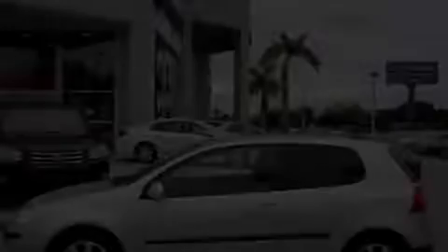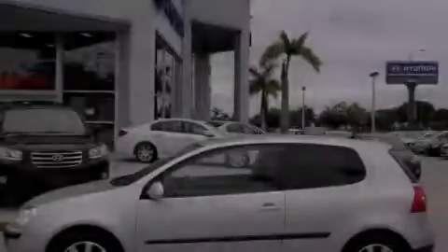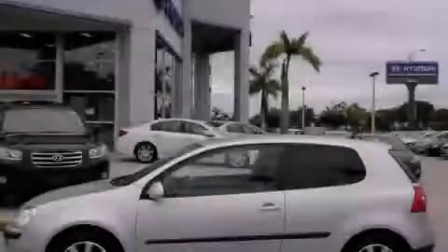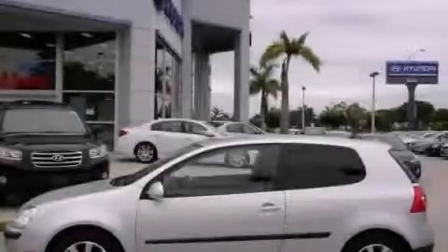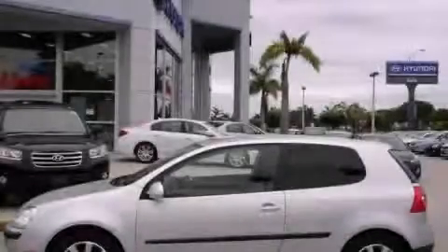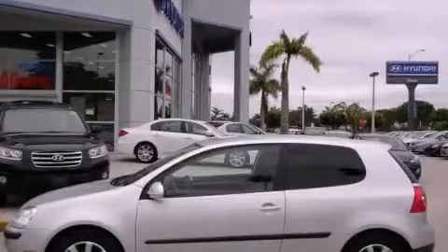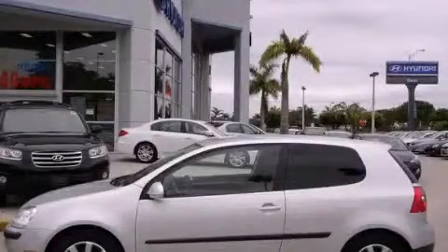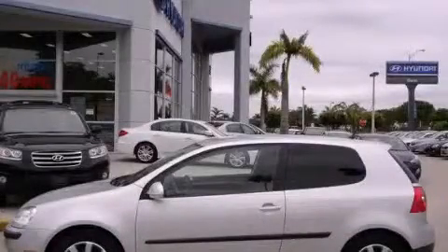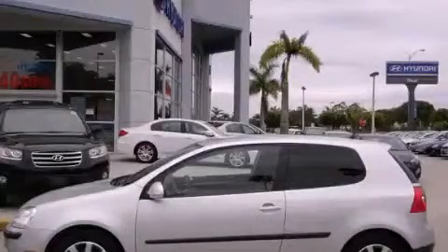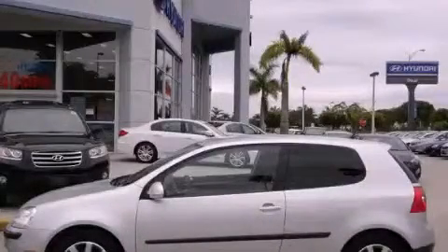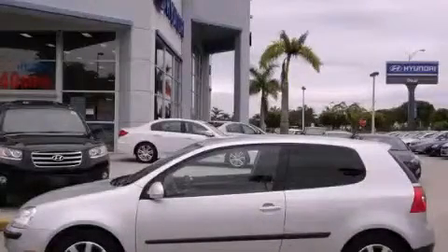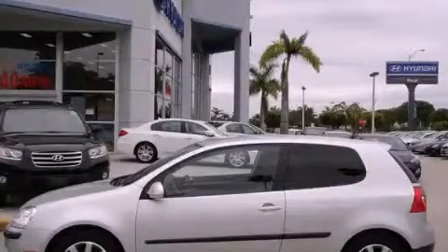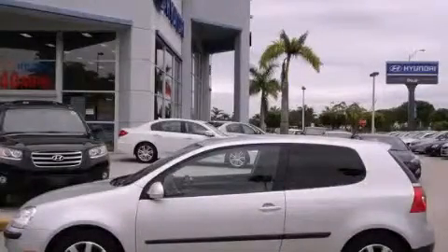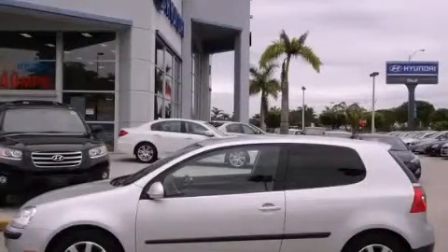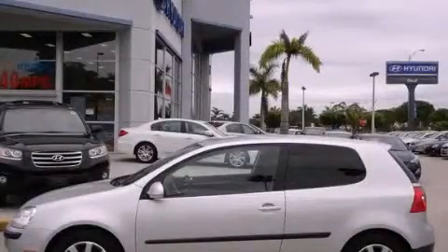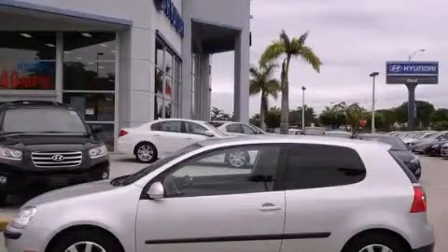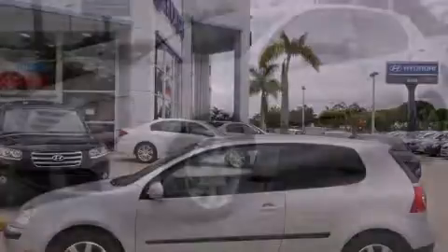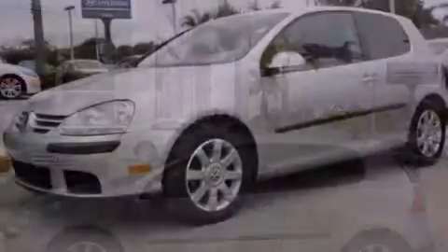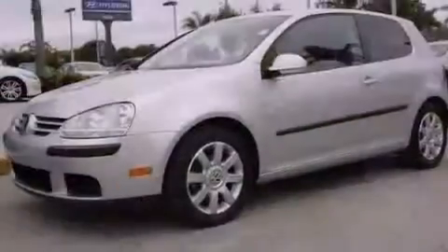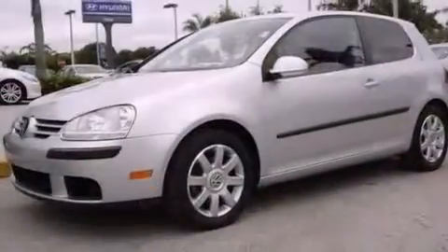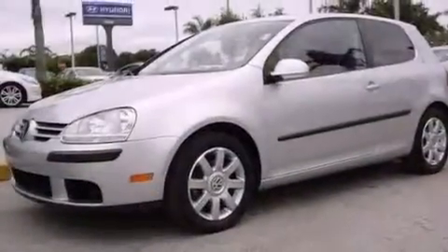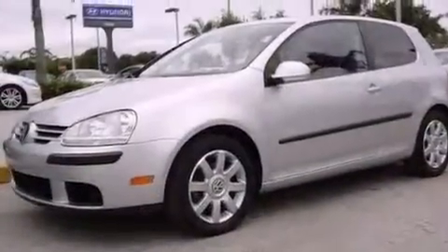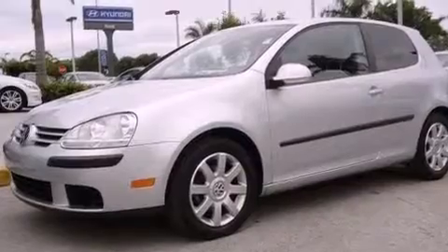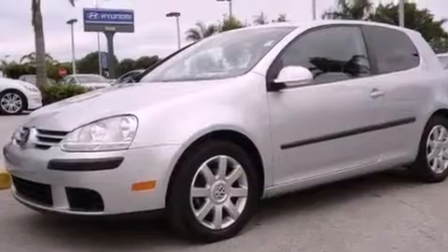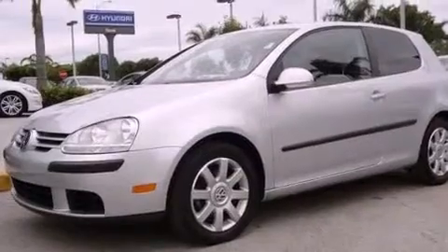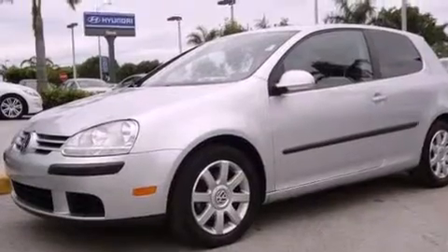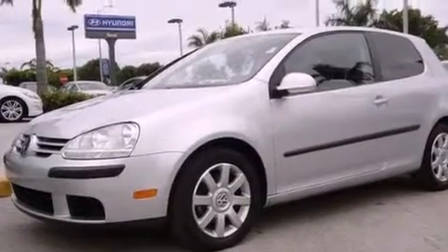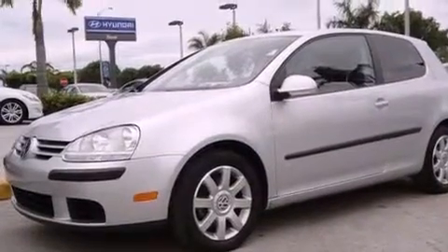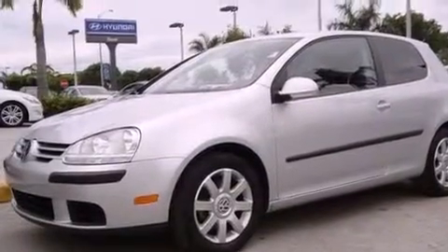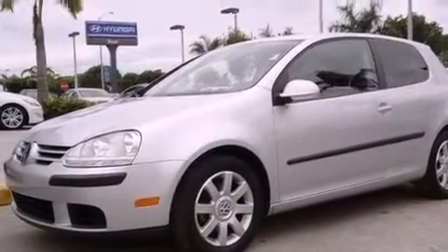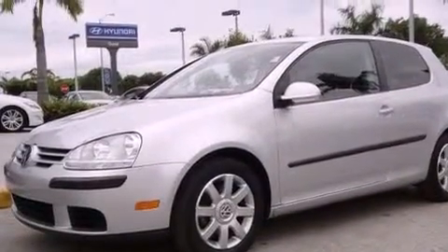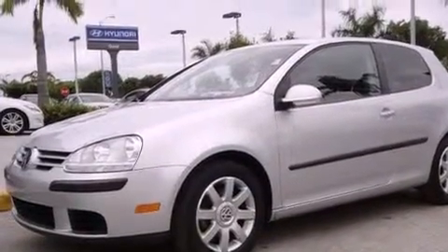This is a 2009 Volkswagen Rabbit. It has a 5-cylinder engine and a 5-speed manual transmission.